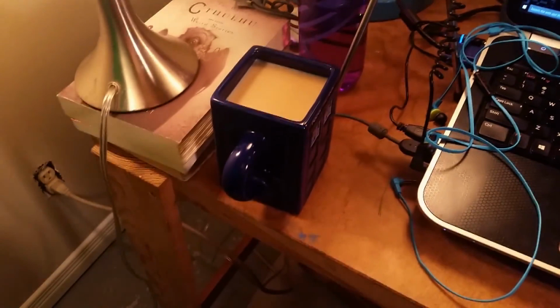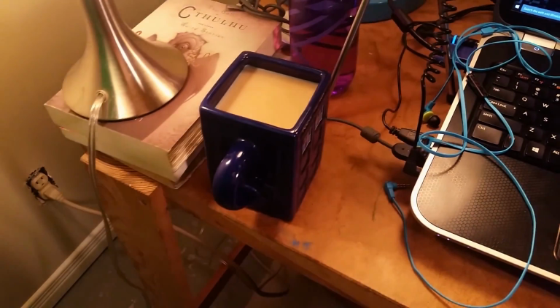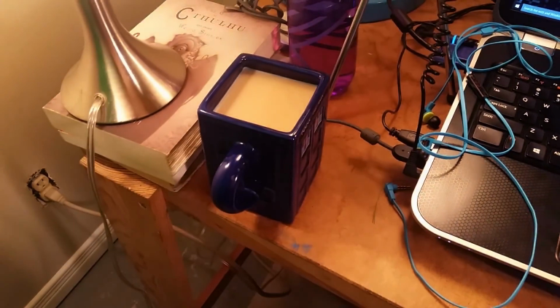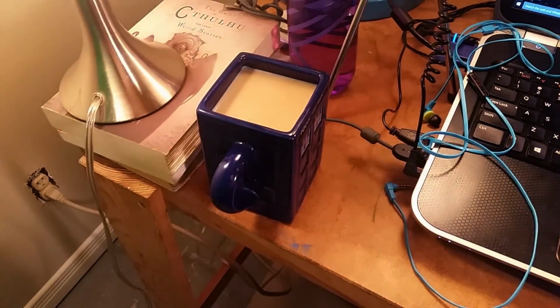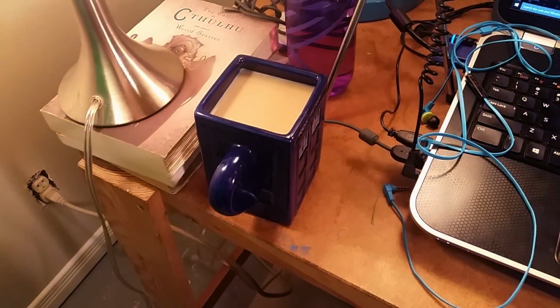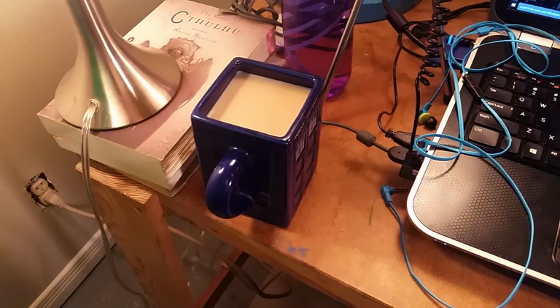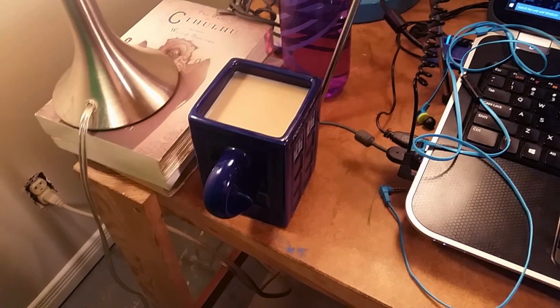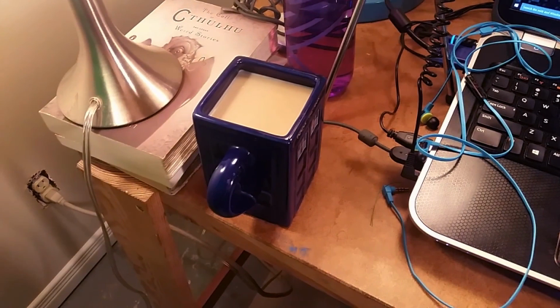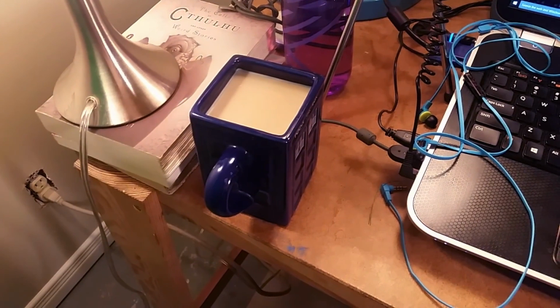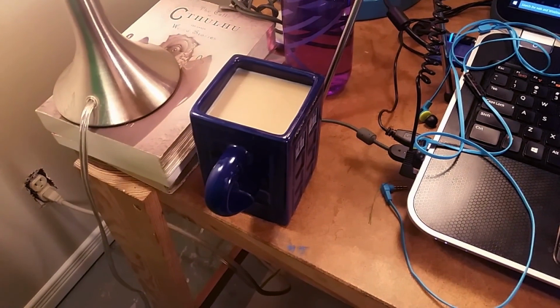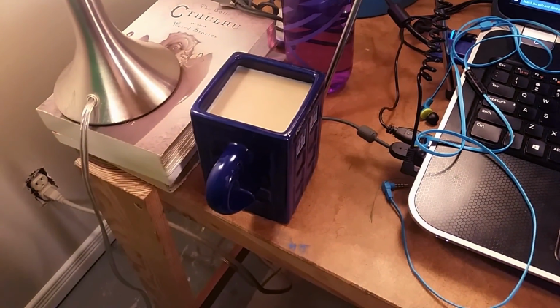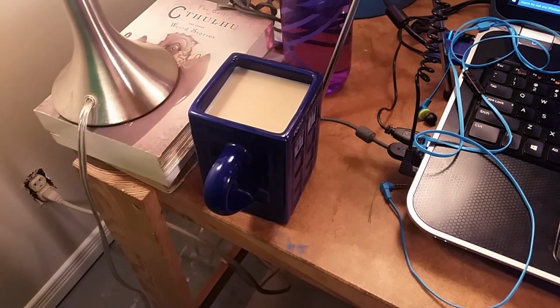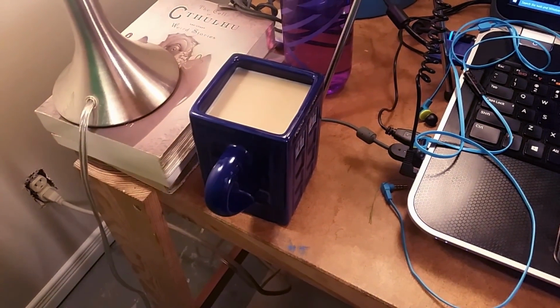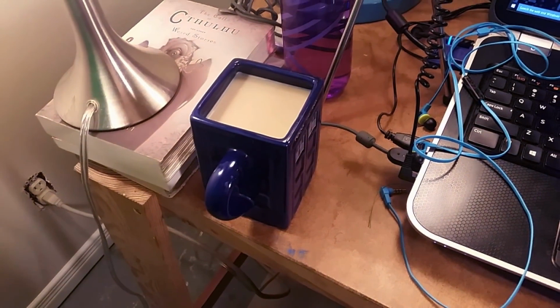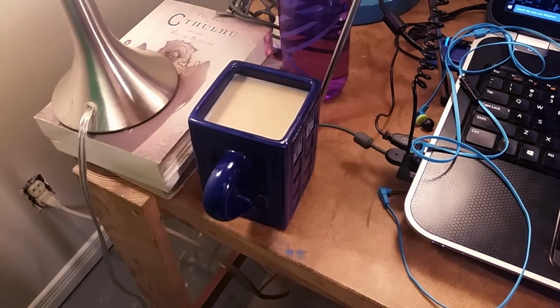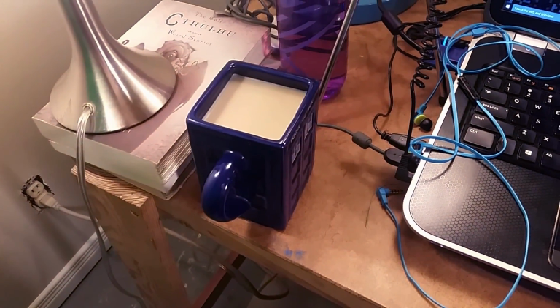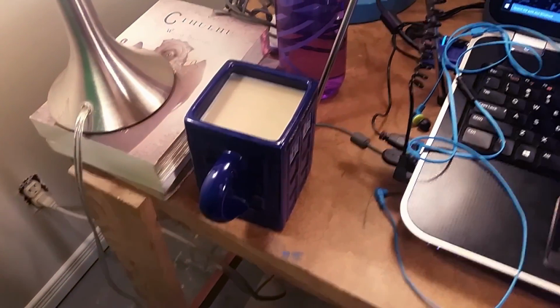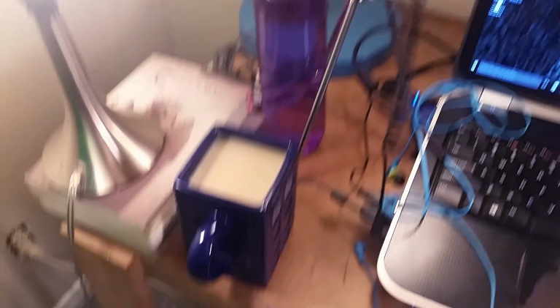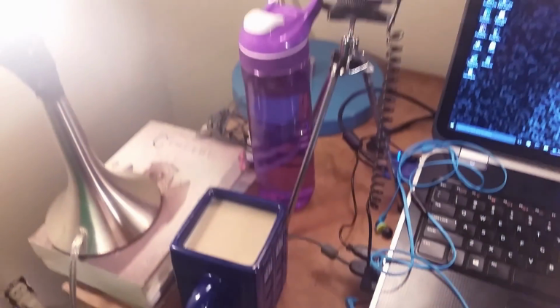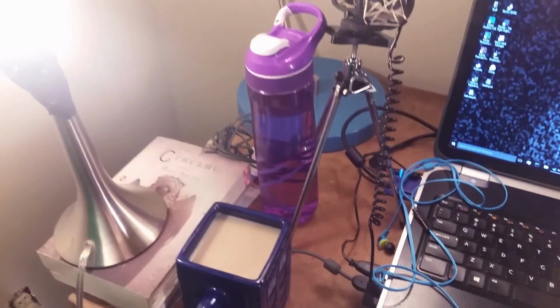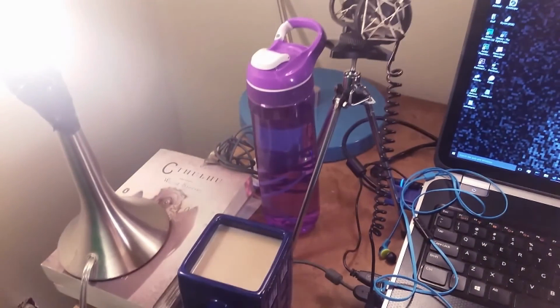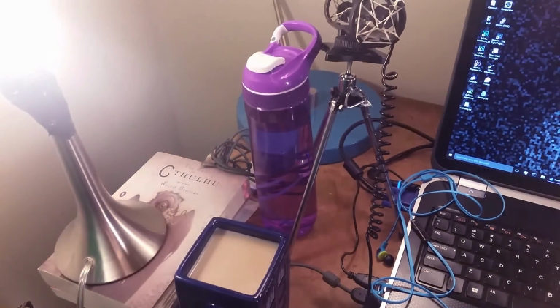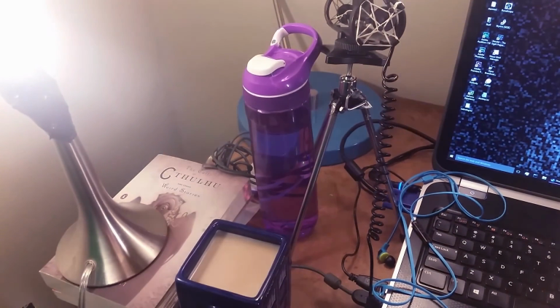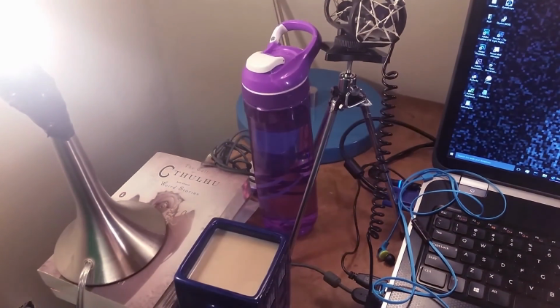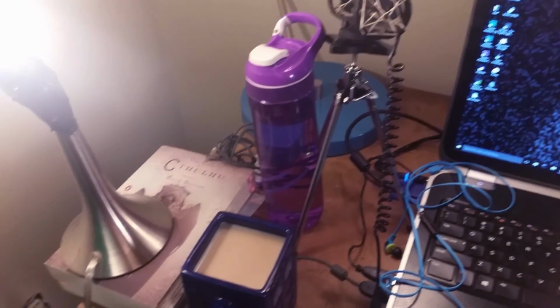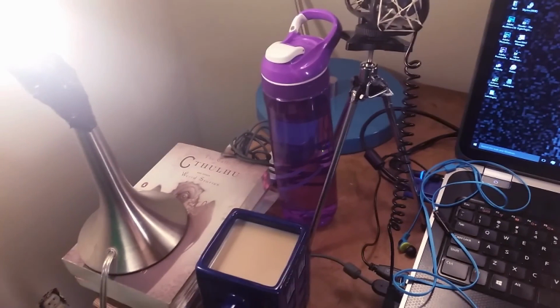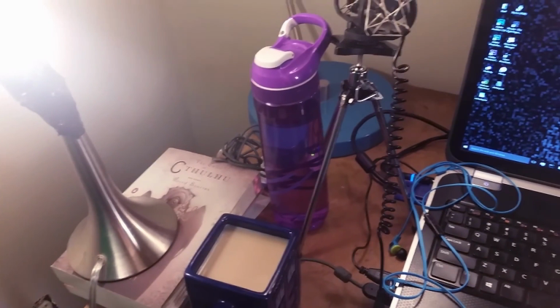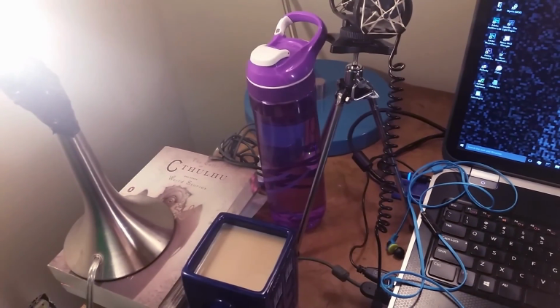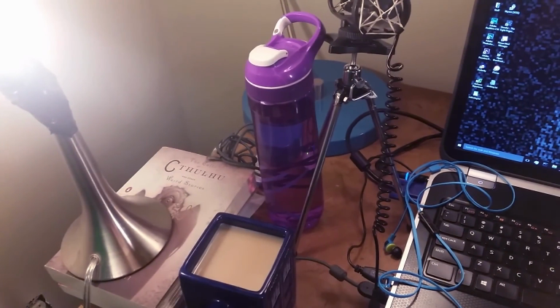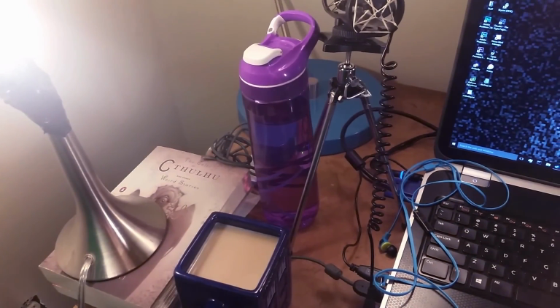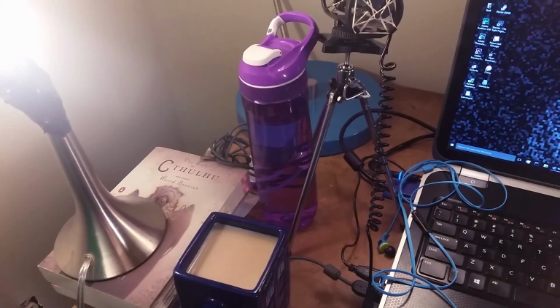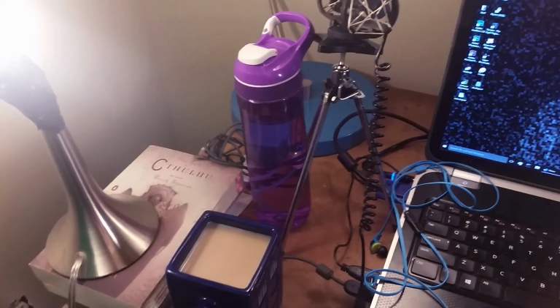Tea. Tea is very important in my setup — always have the tea. Always have the water bottle, because you never know when you get thirsty.